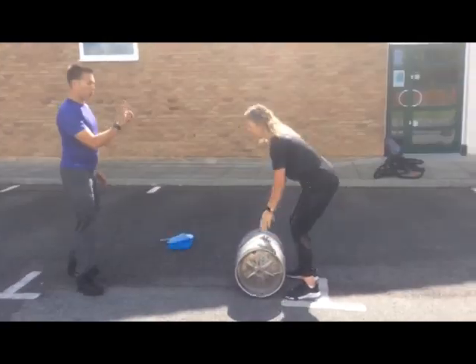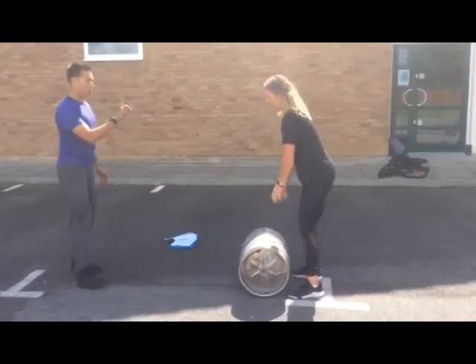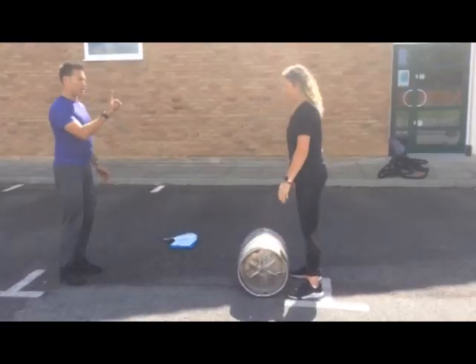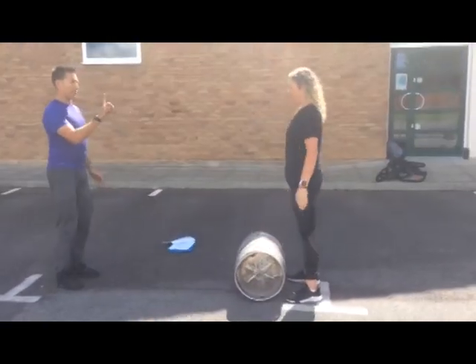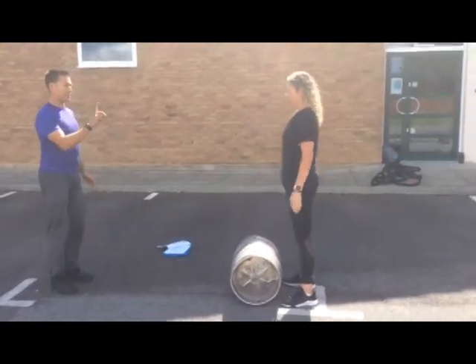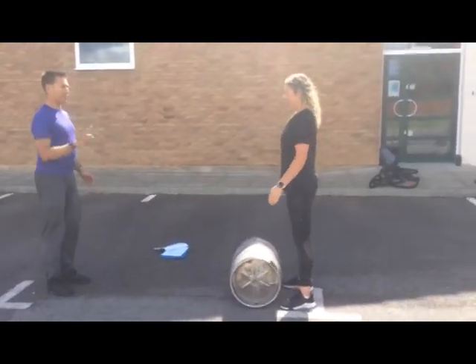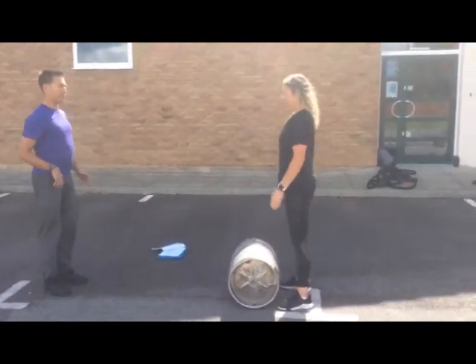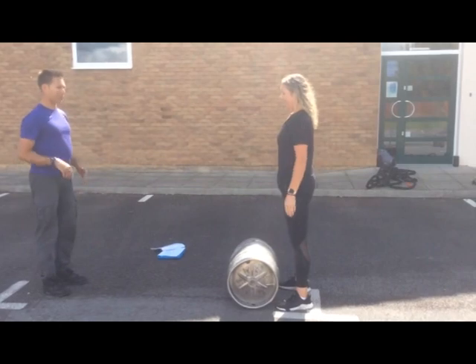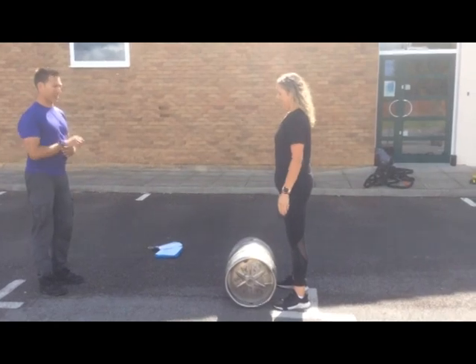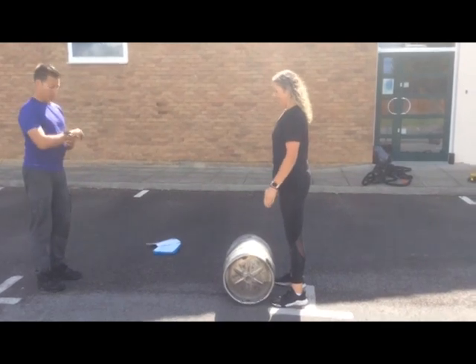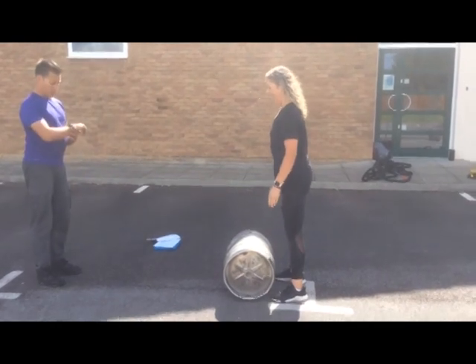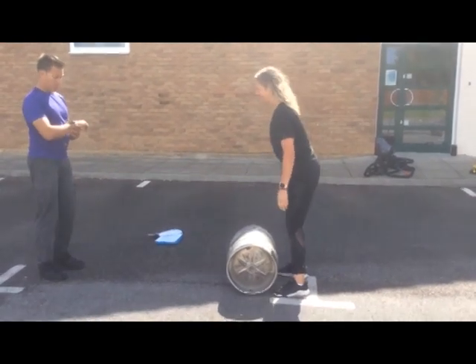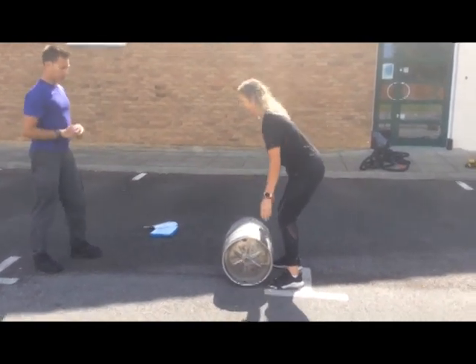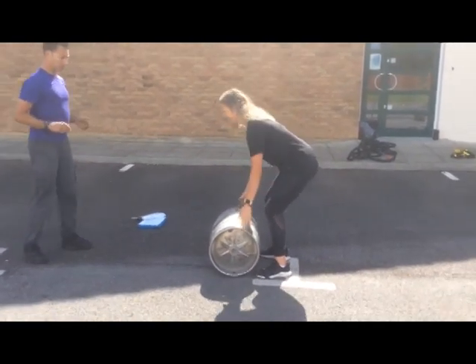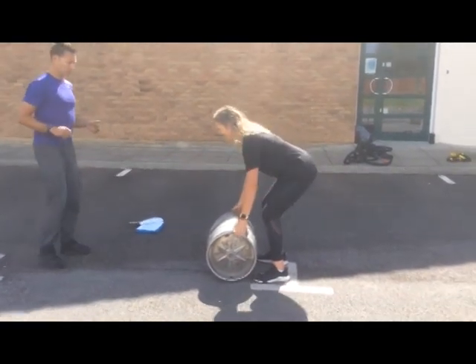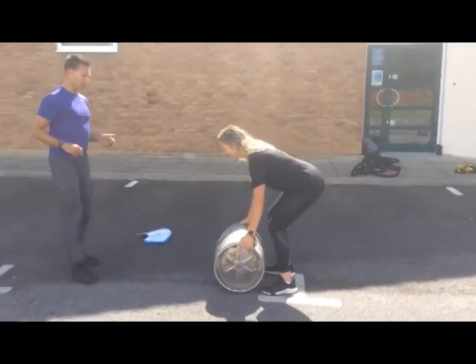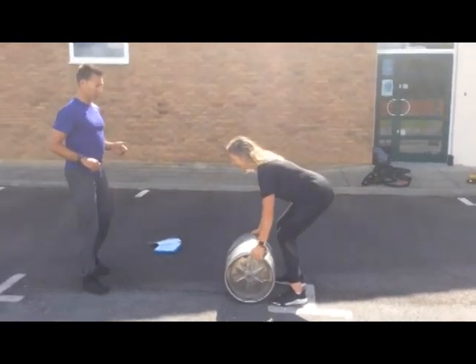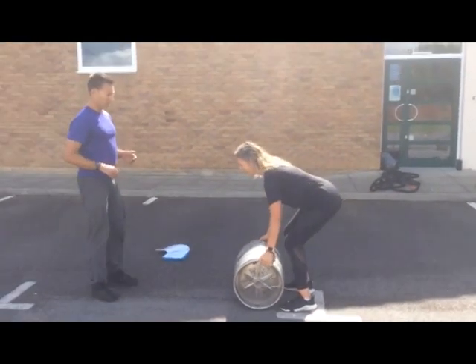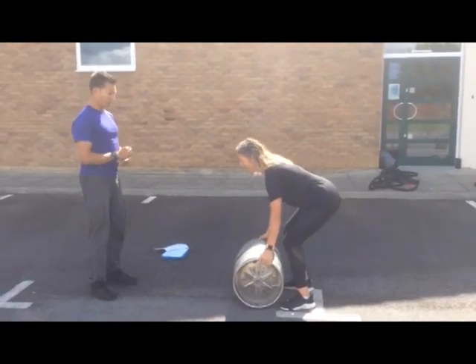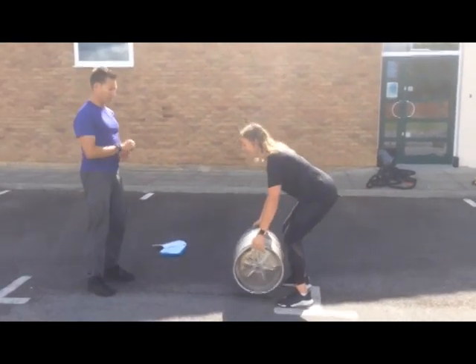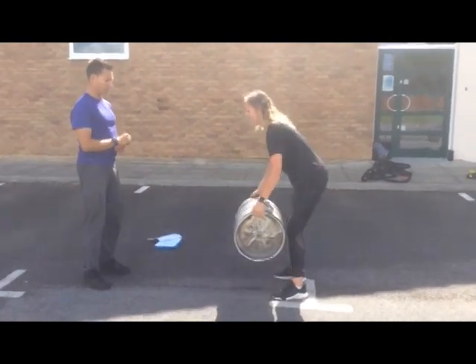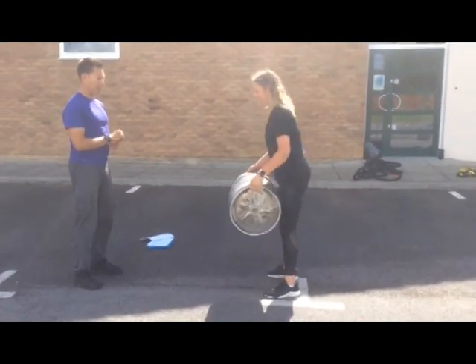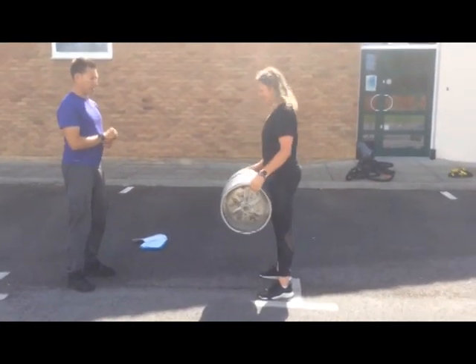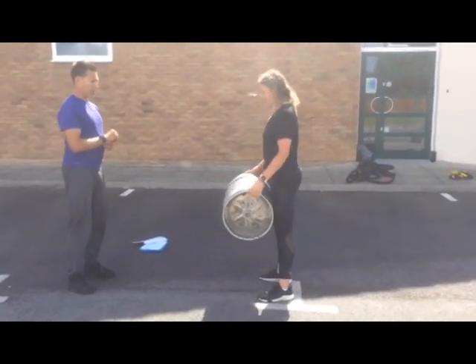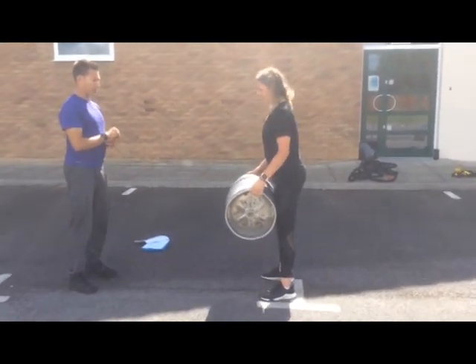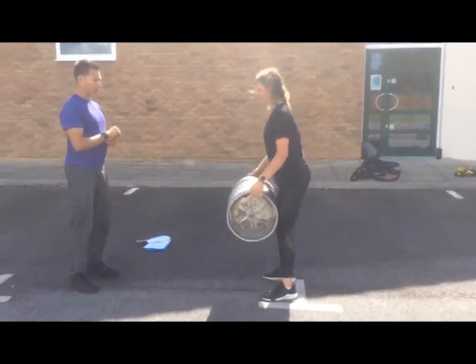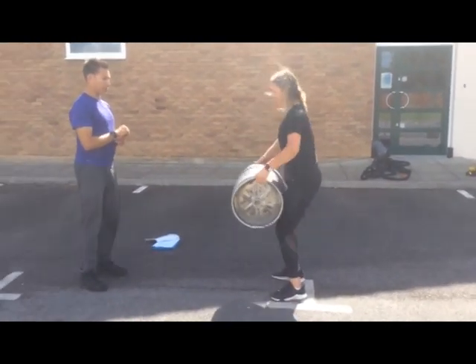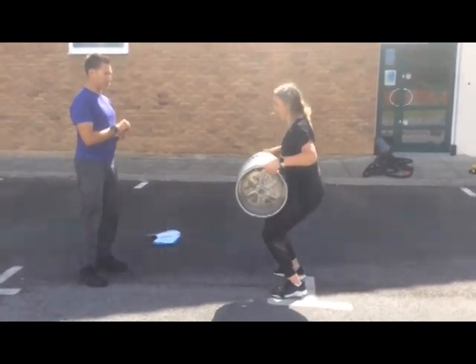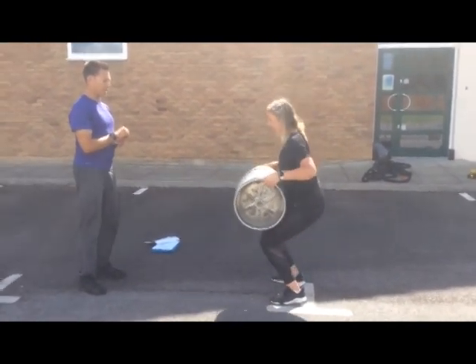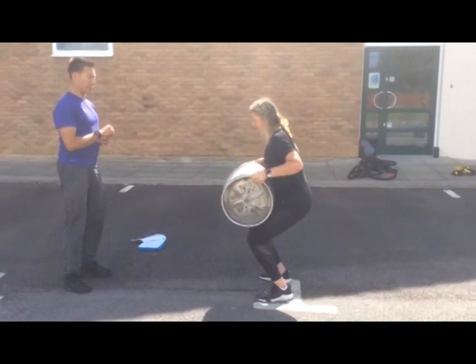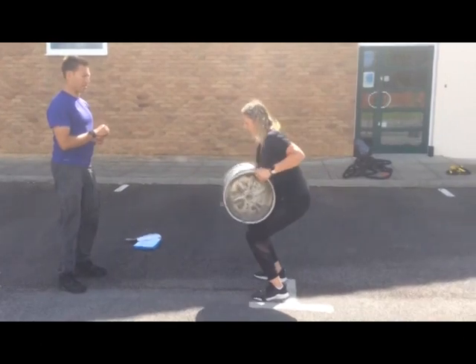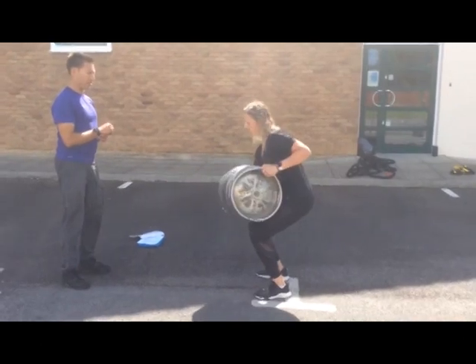Have you got one more lift? Yep. First one for show, second for dough.